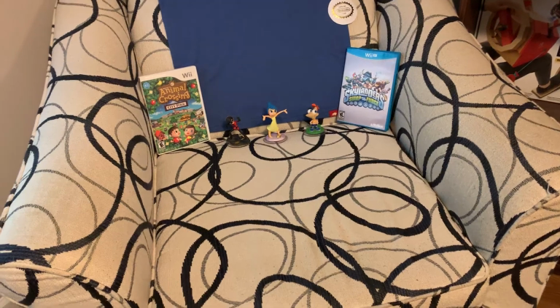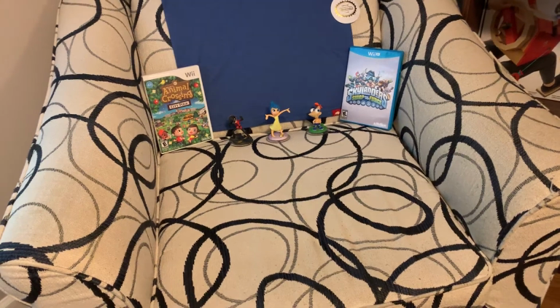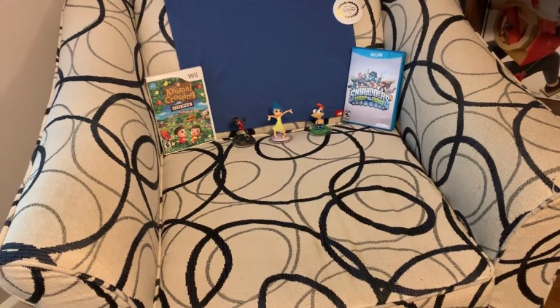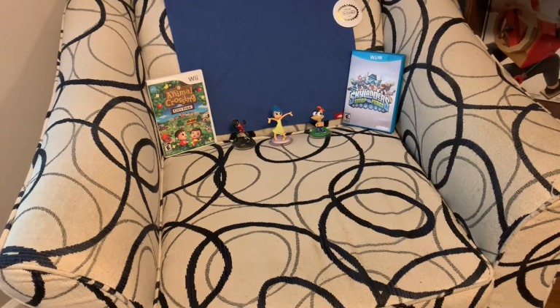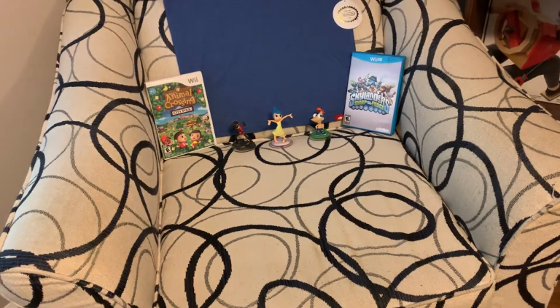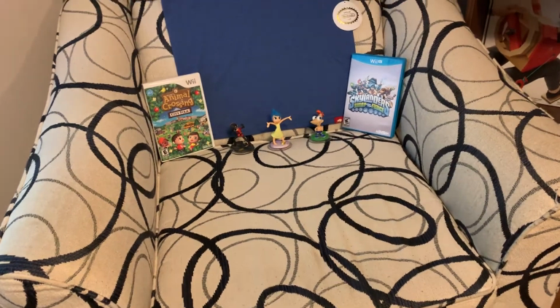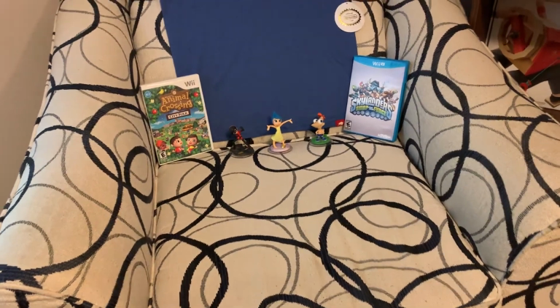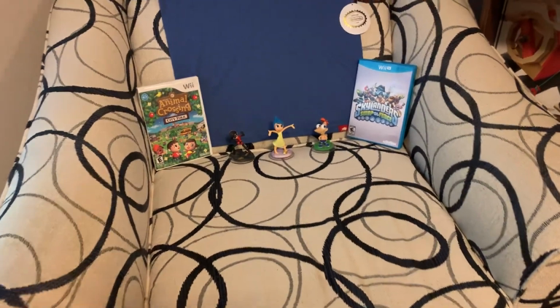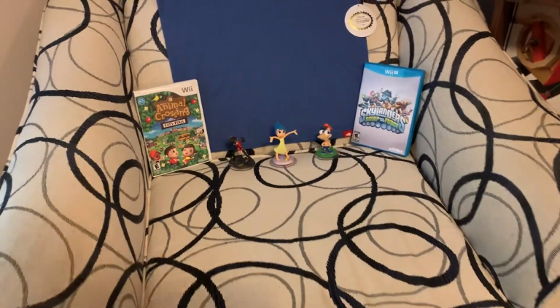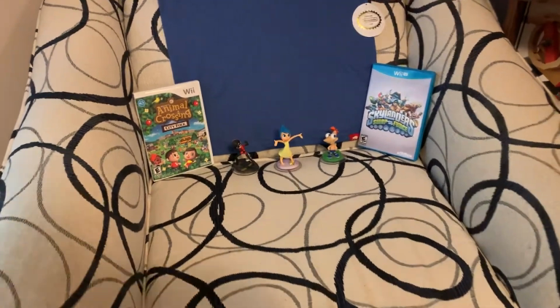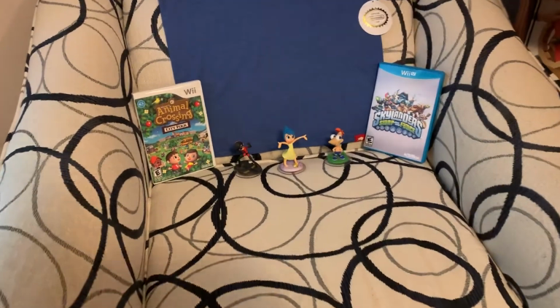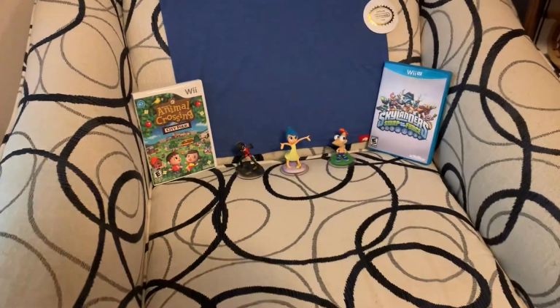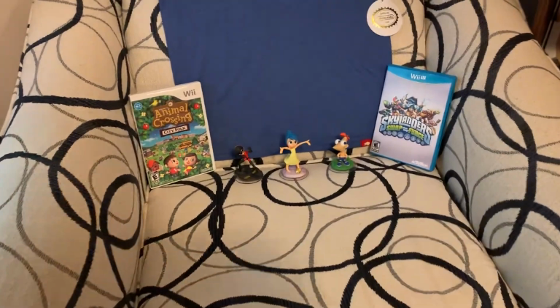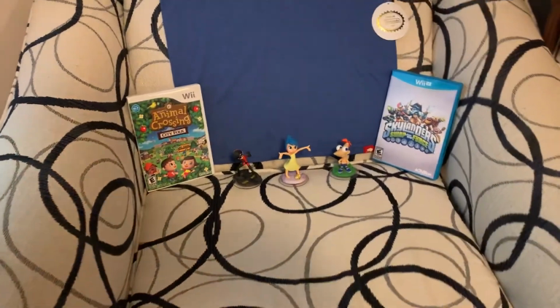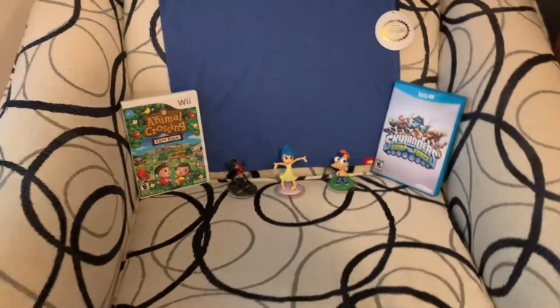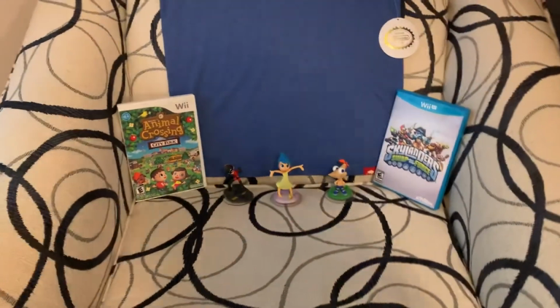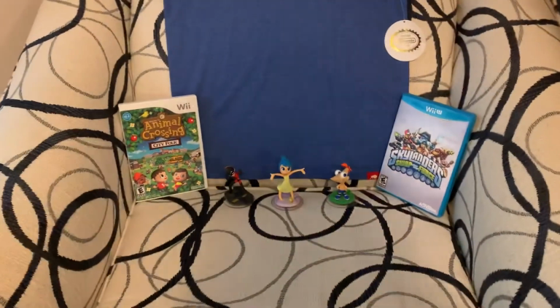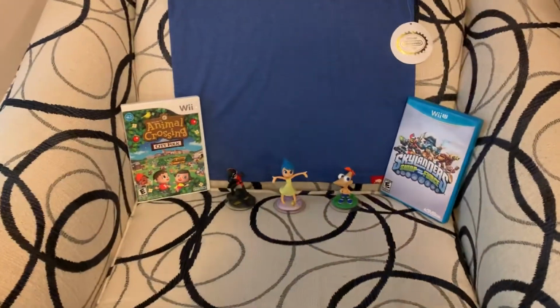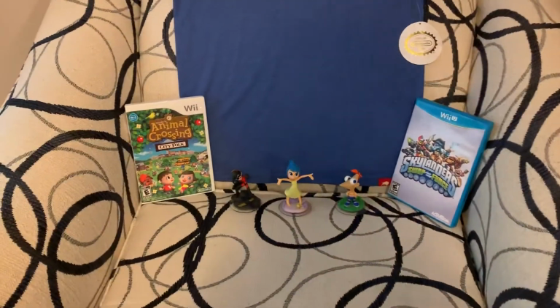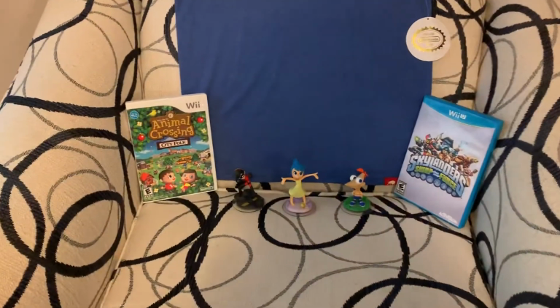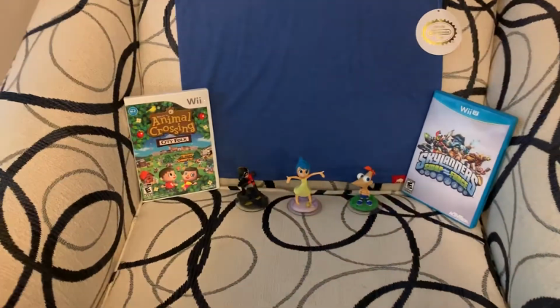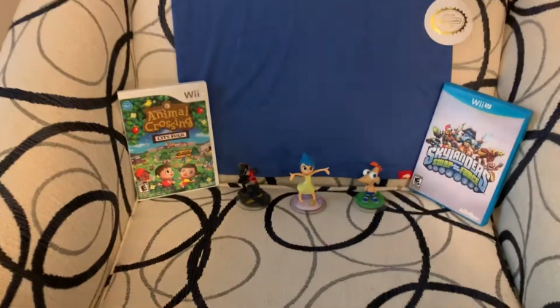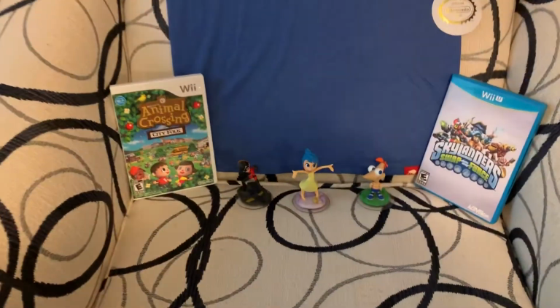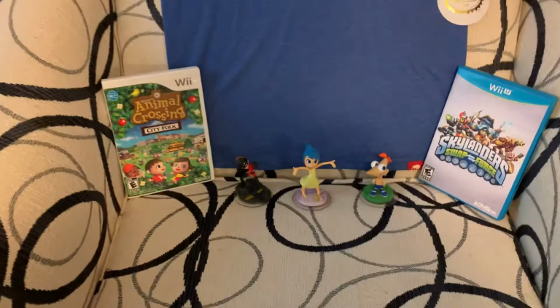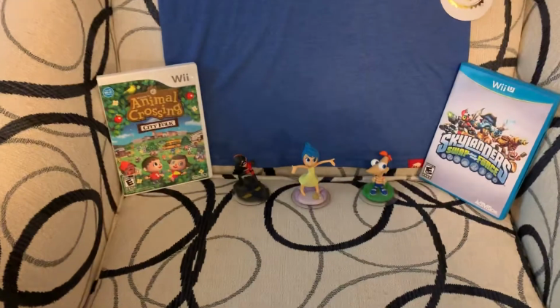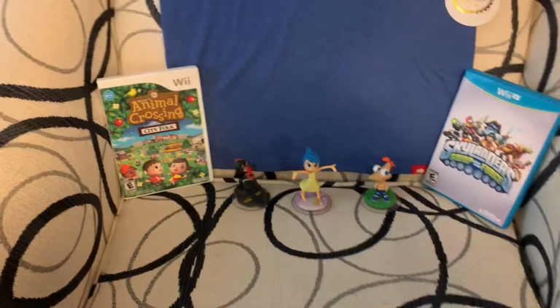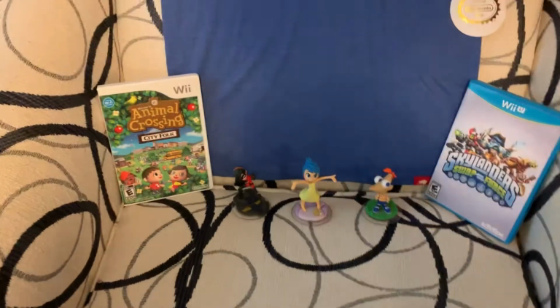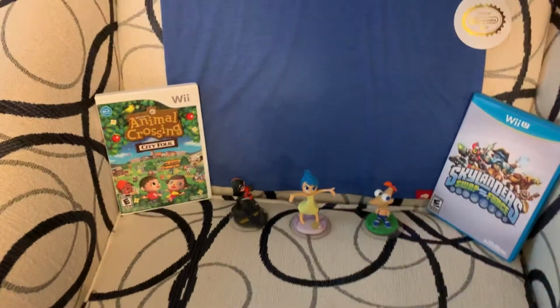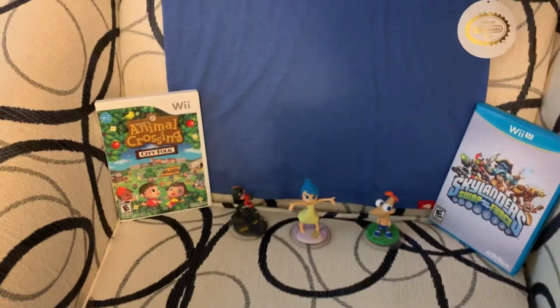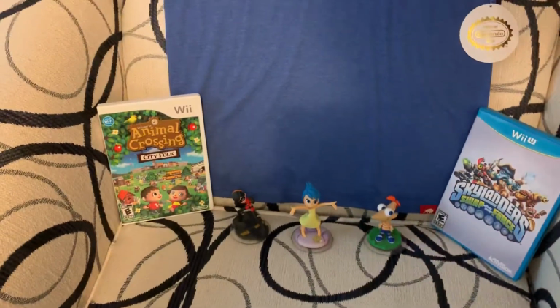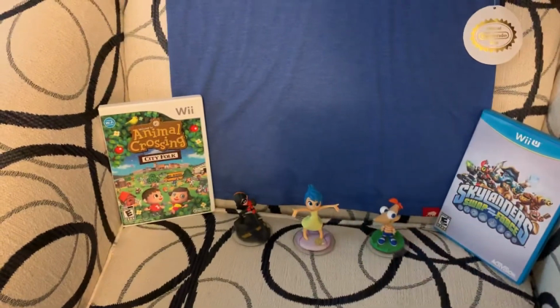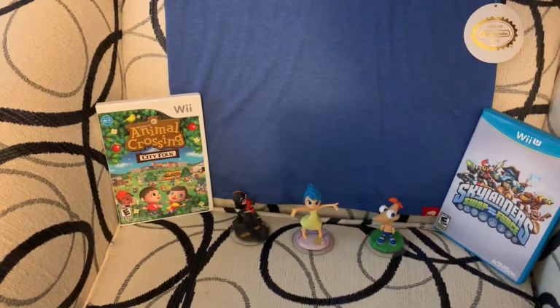Welcome to the Nintendo Room. Today I went to Game Exchange and got a few games.